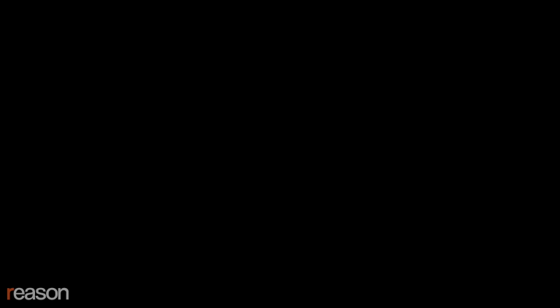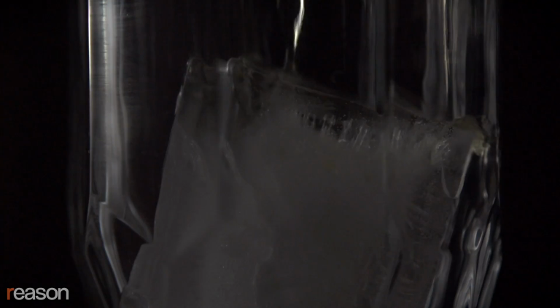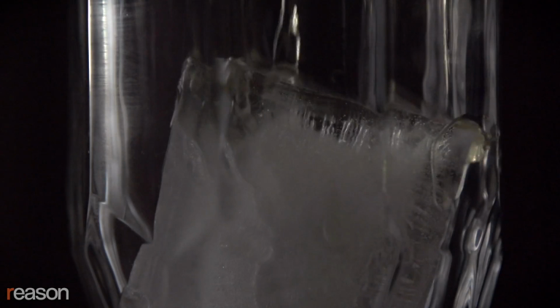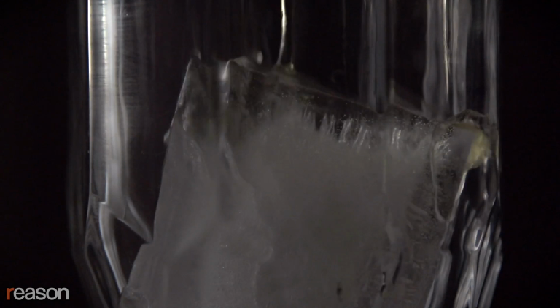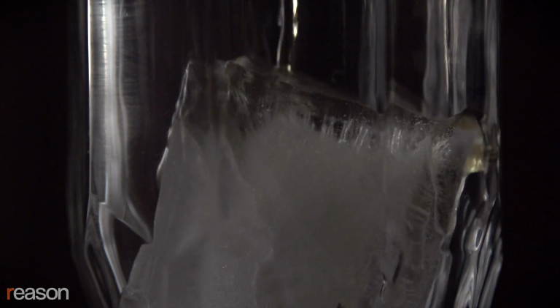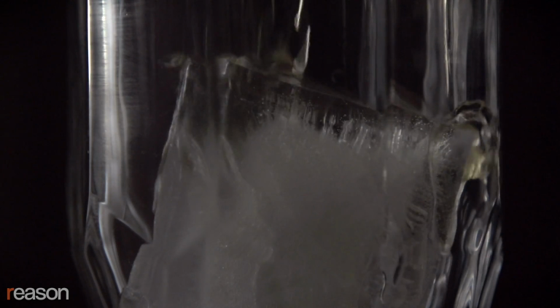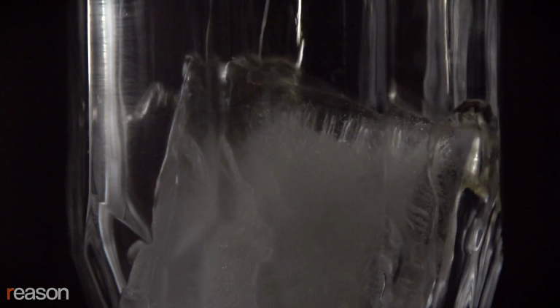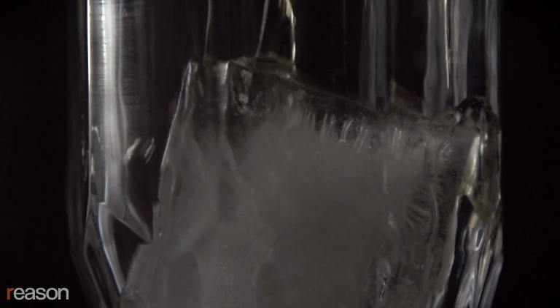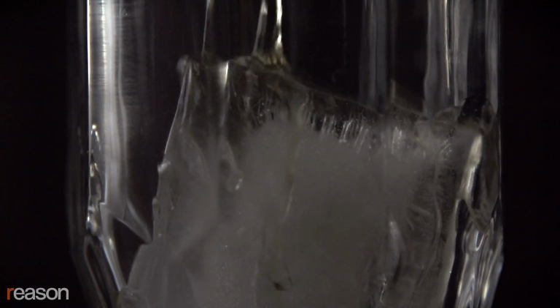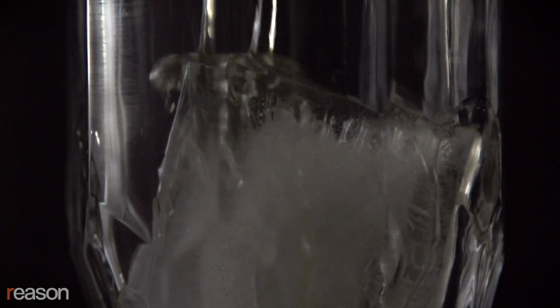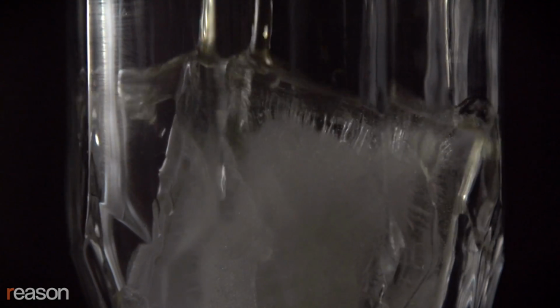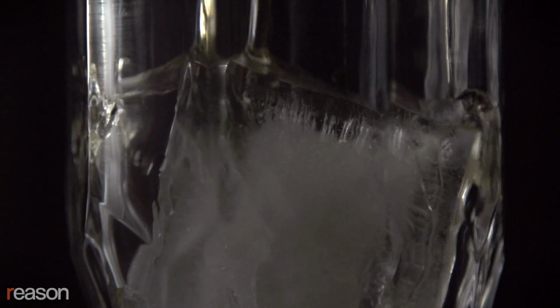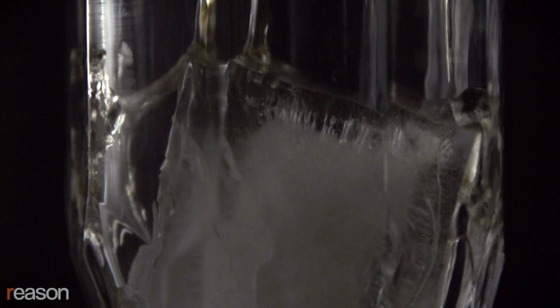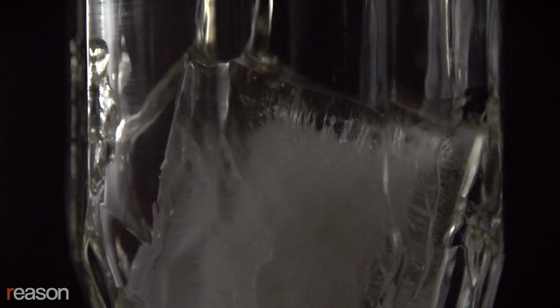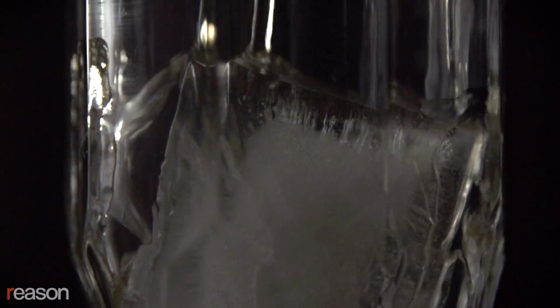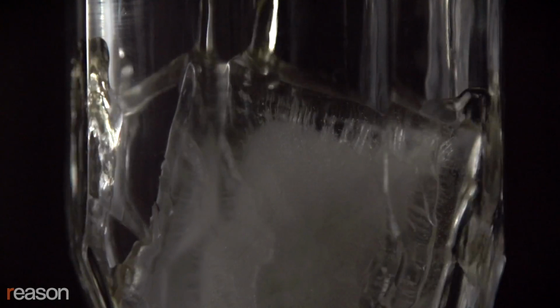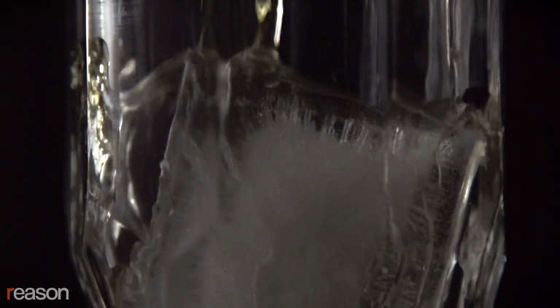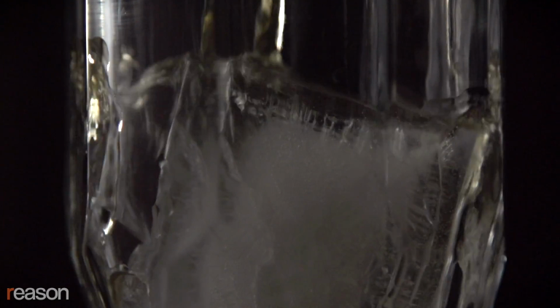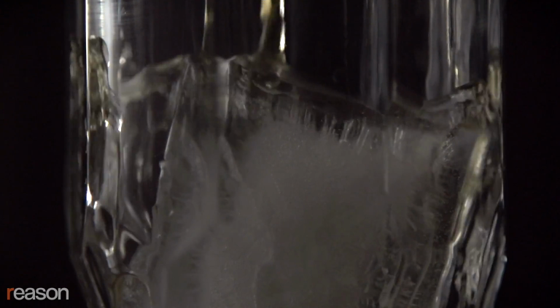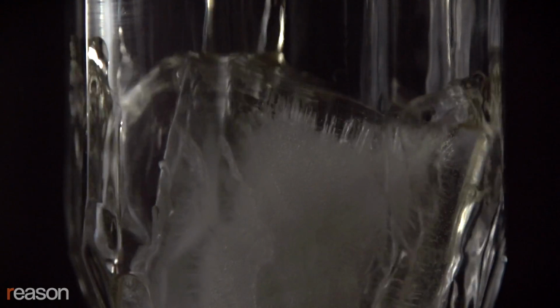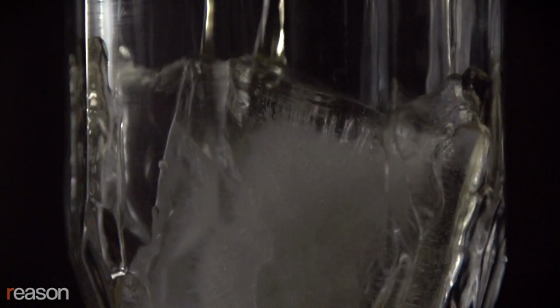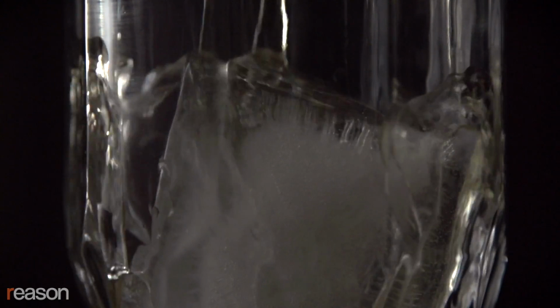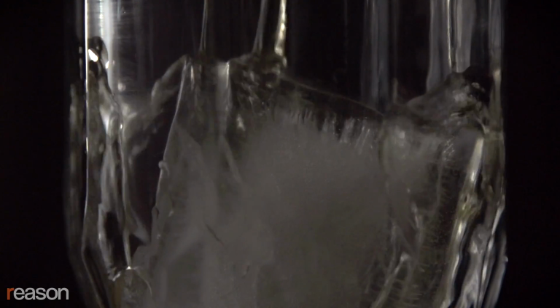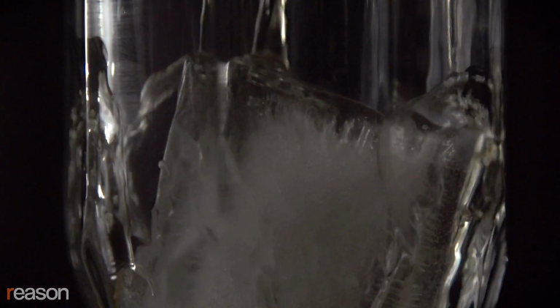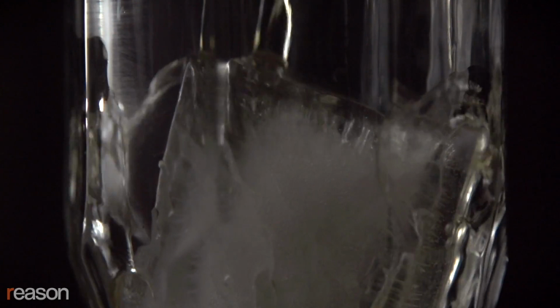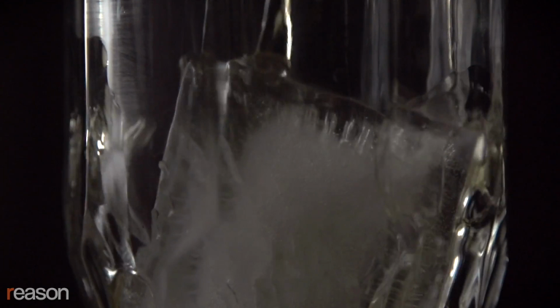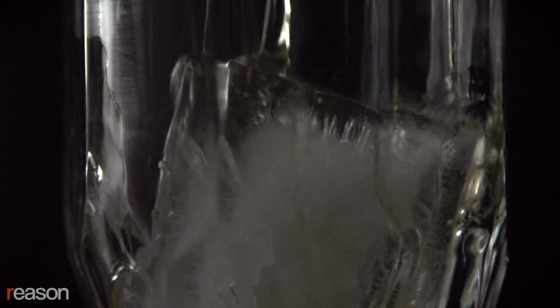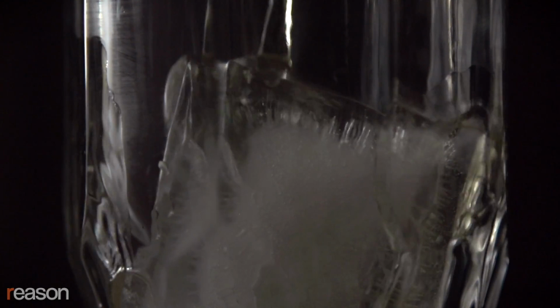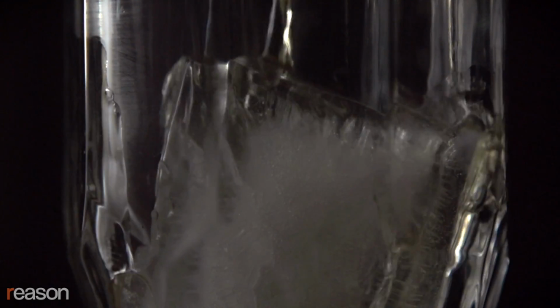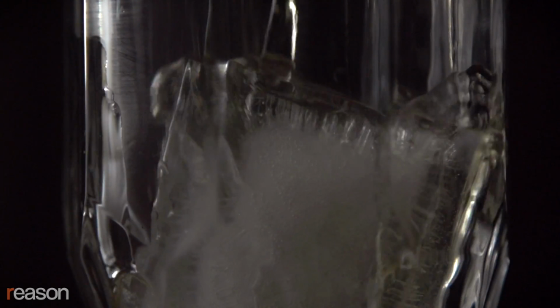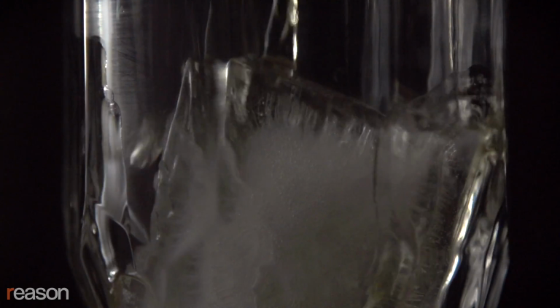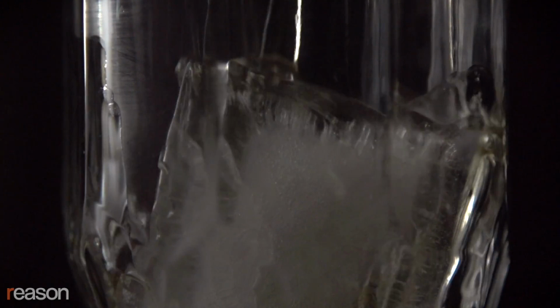I think all of the chemistry and all of the science is in service of trying to create aesthetic beauty in a glass.